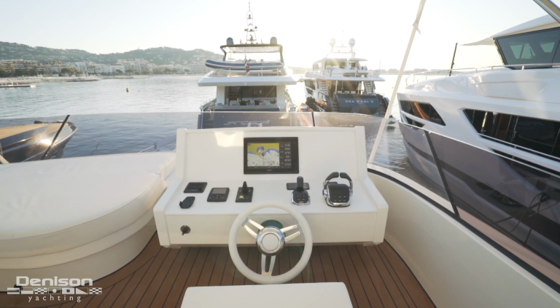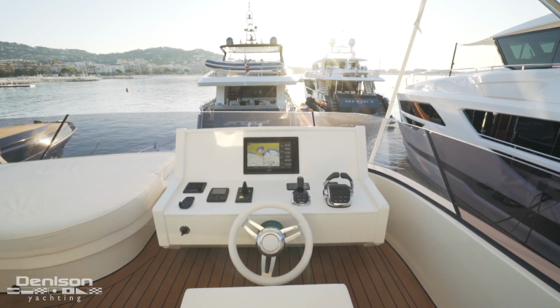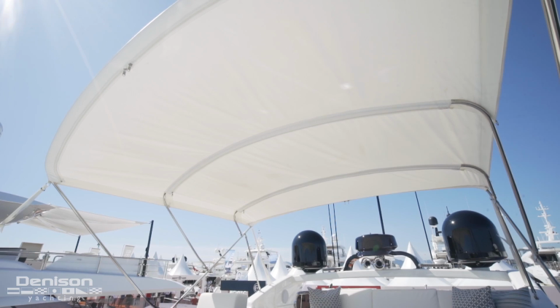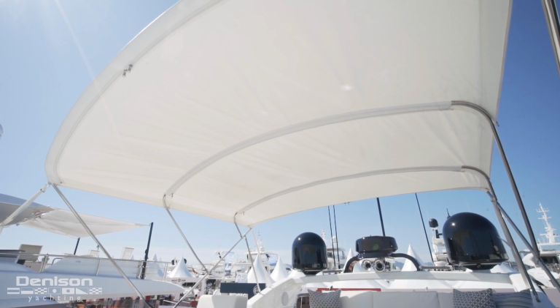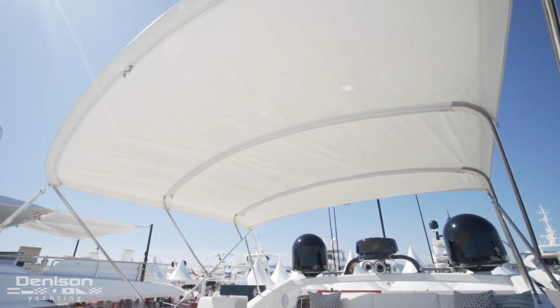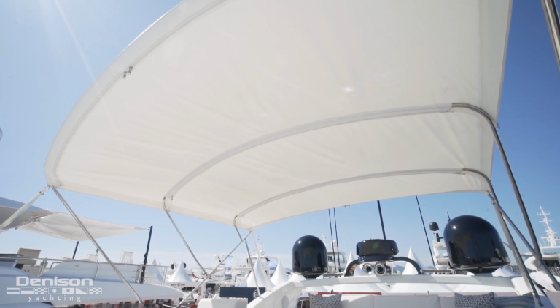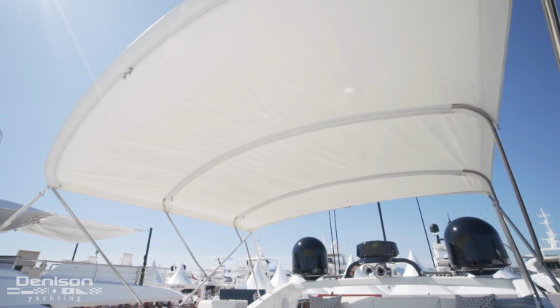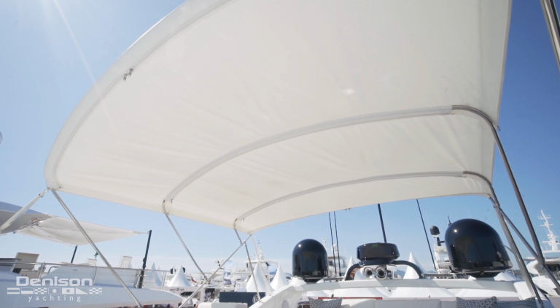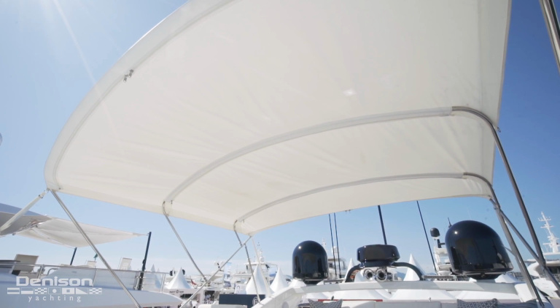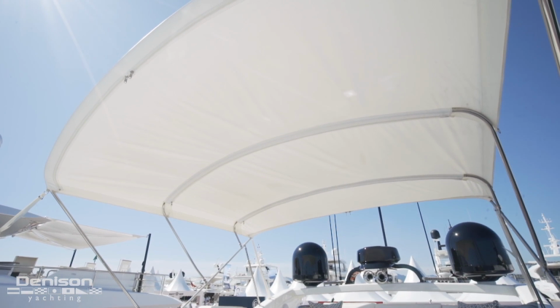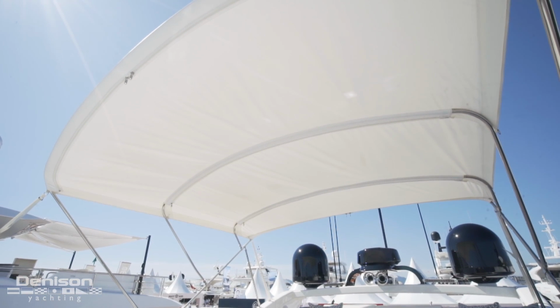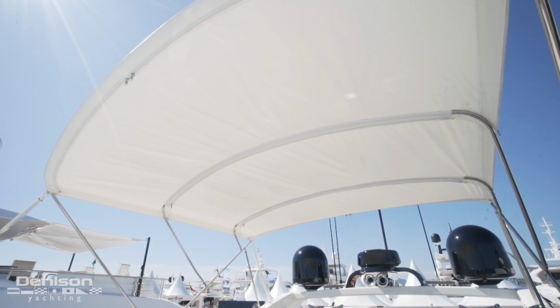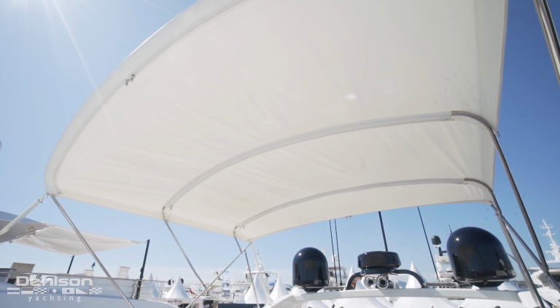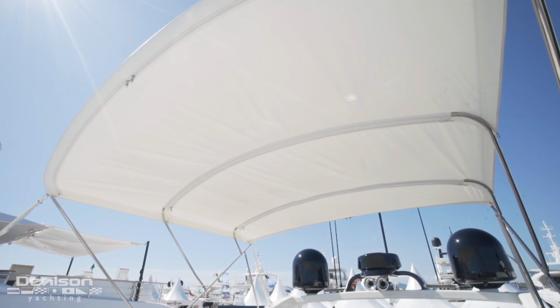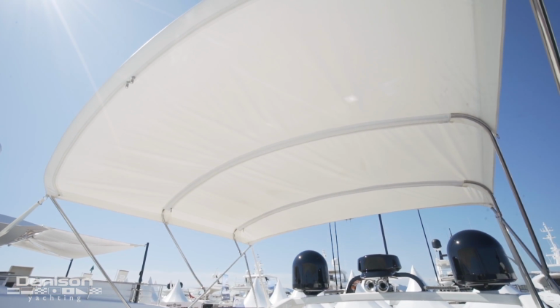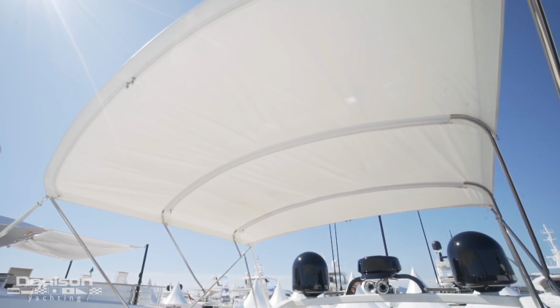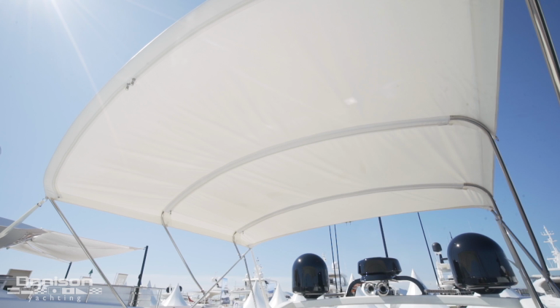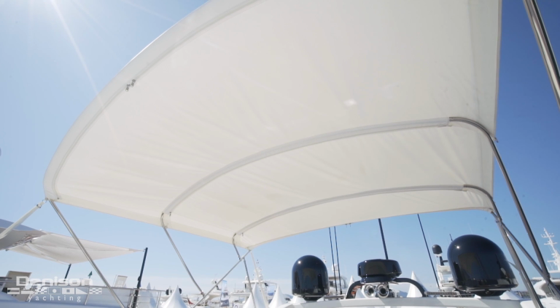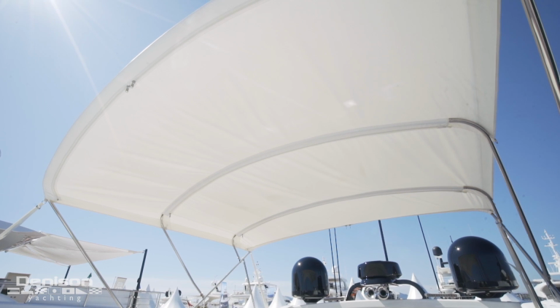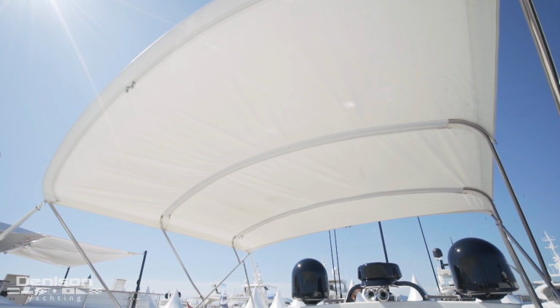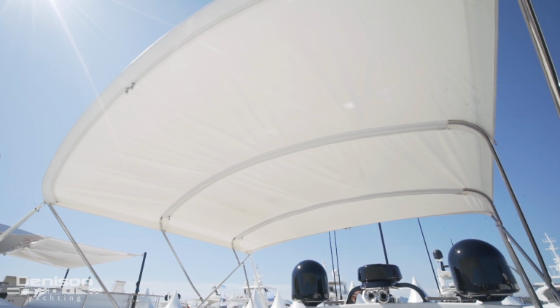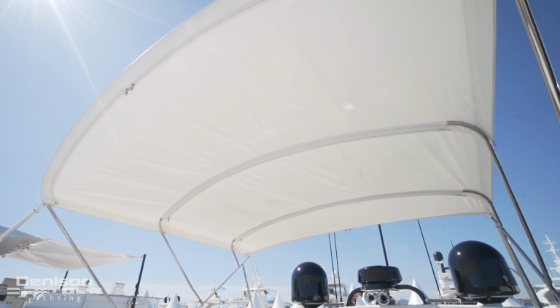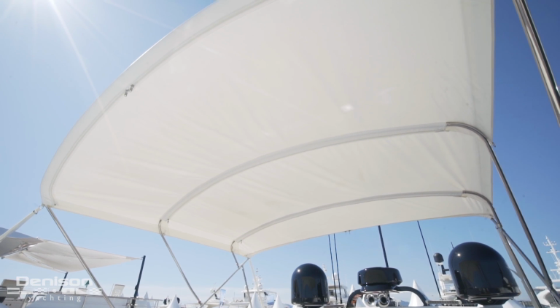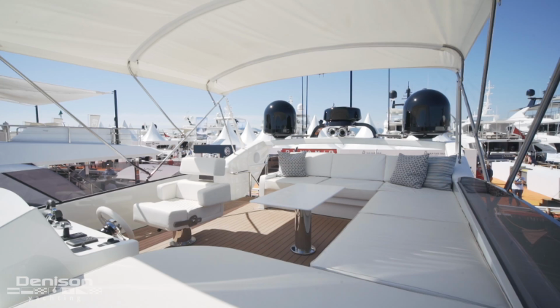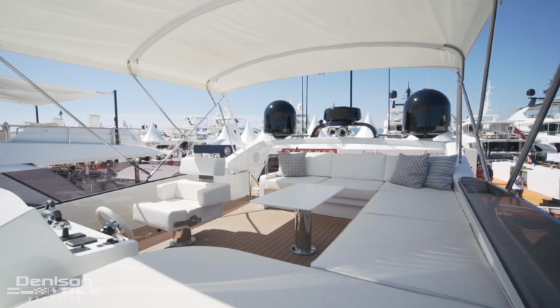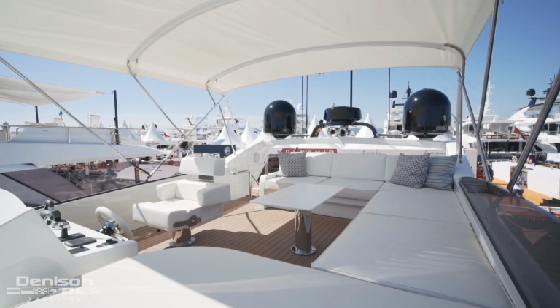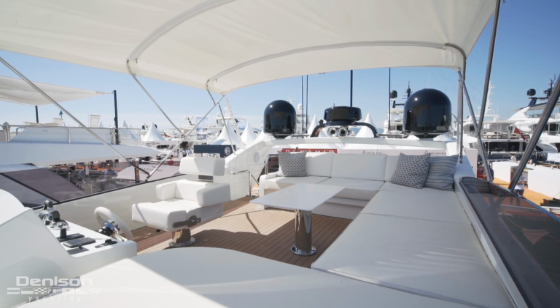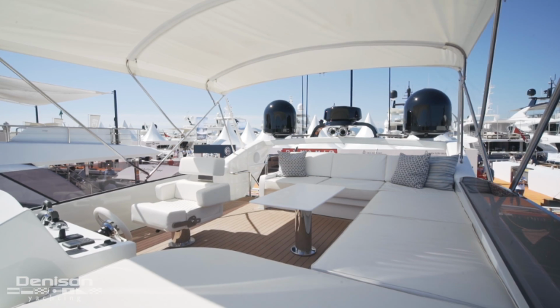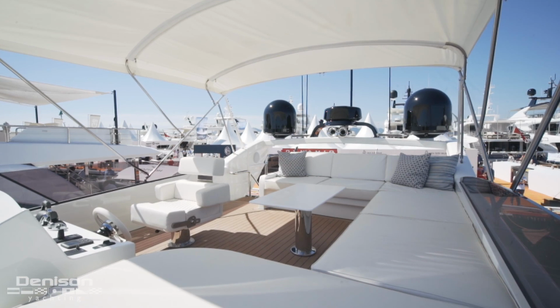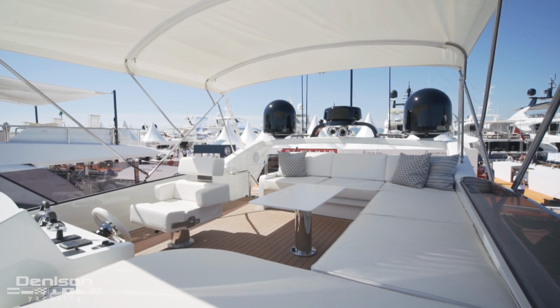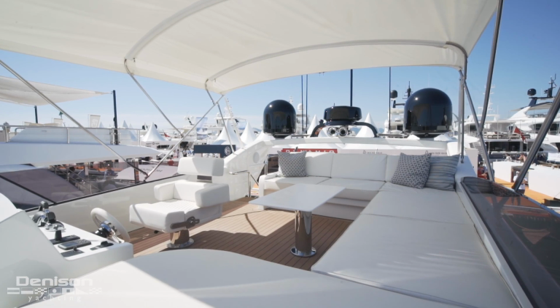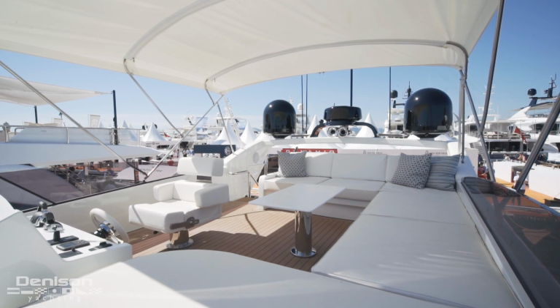Her helm is designed as a floating console and features a beautiful diamond-stitched seat for the captain. Overhead is a bimini top for those hotter days on the water — it's sure to come in handy in places like Miami.